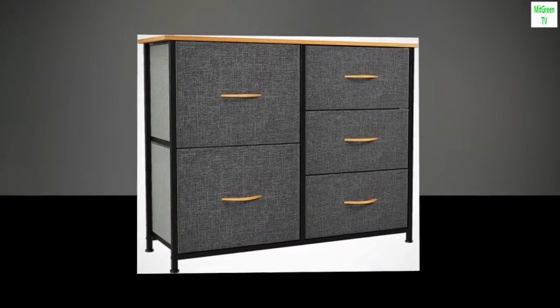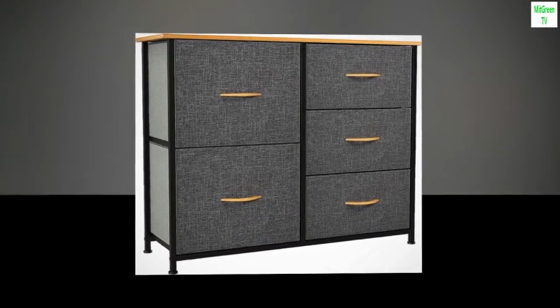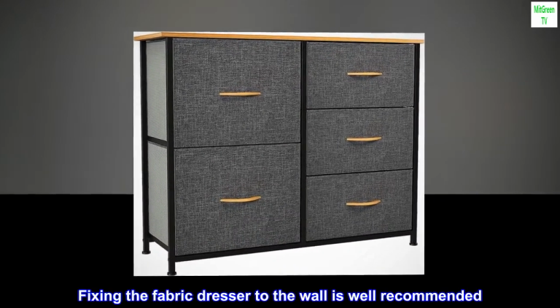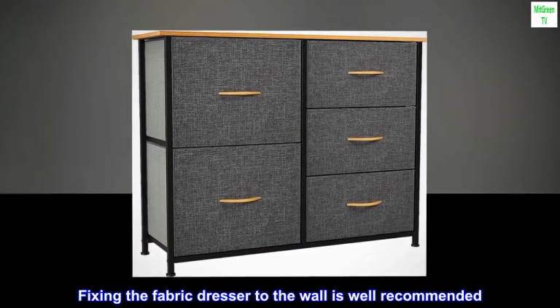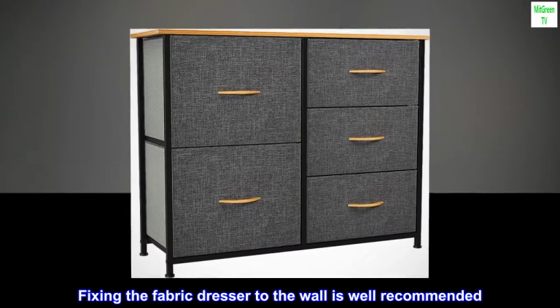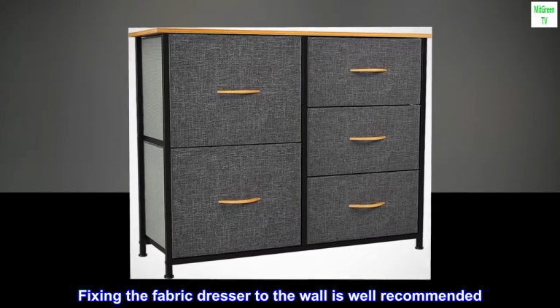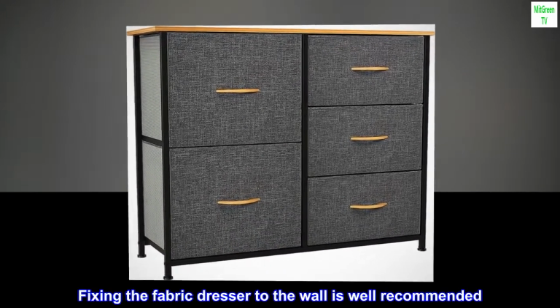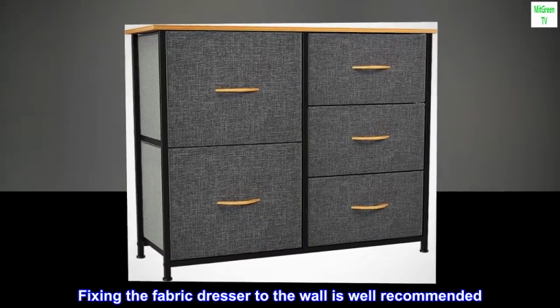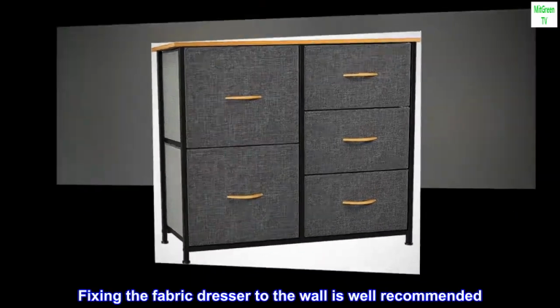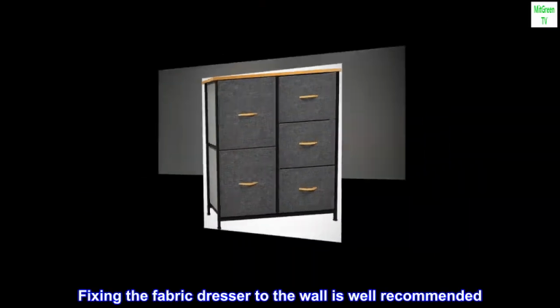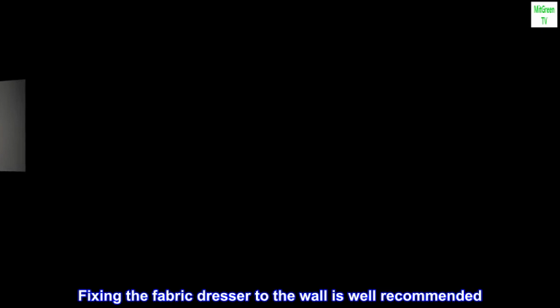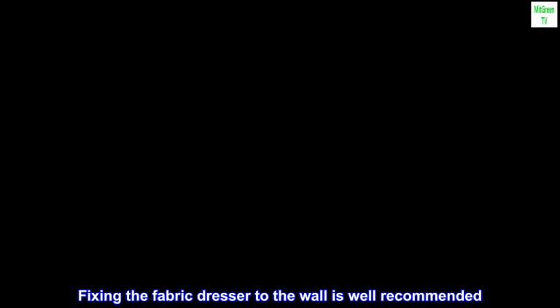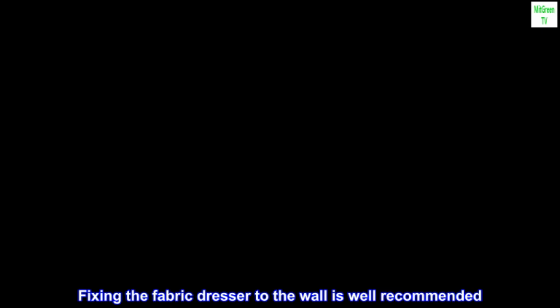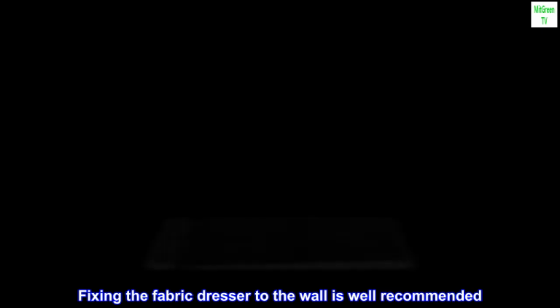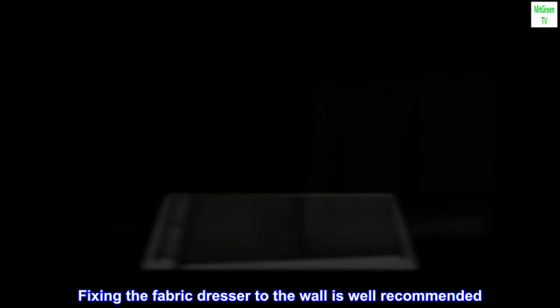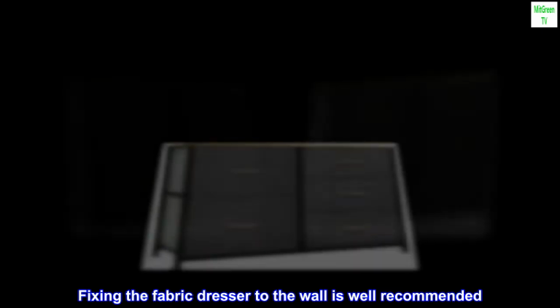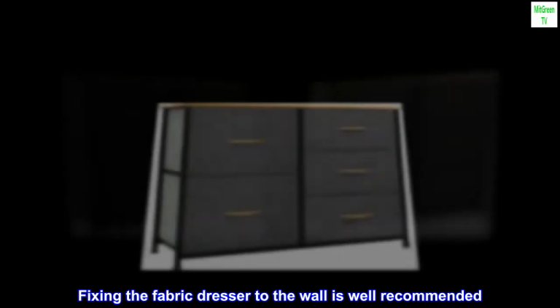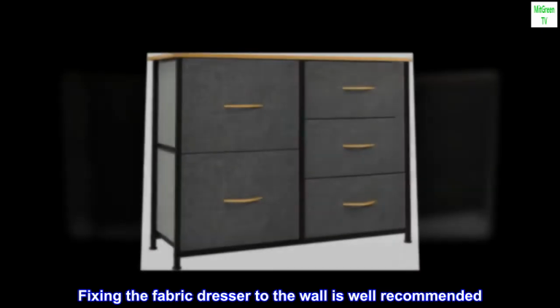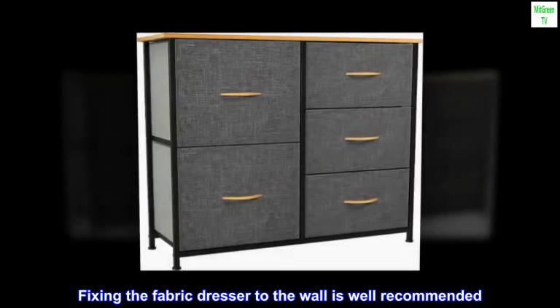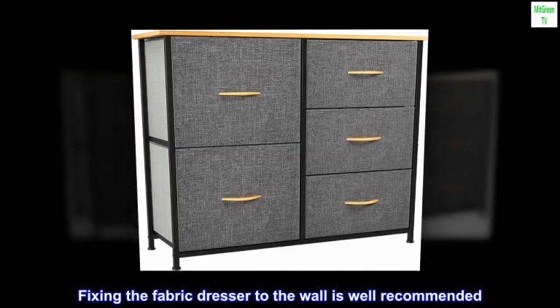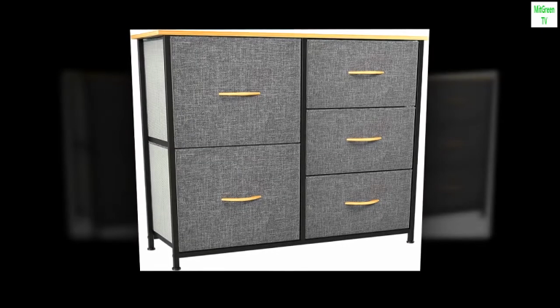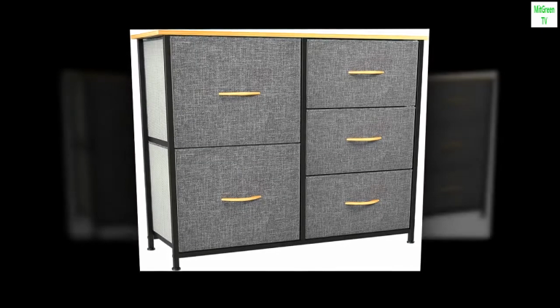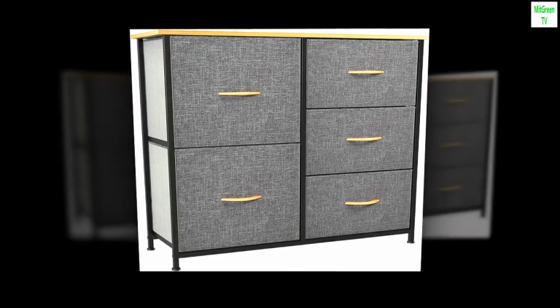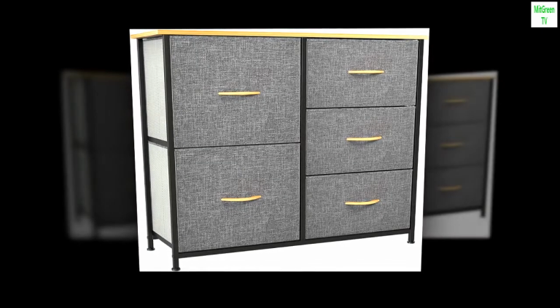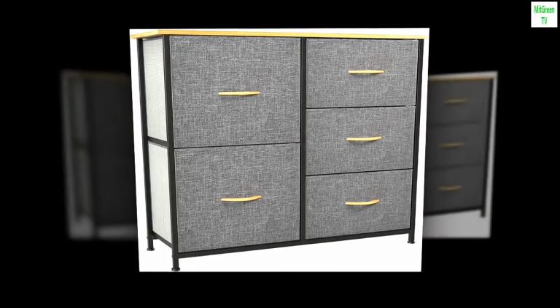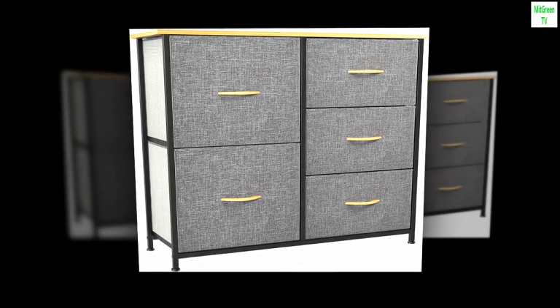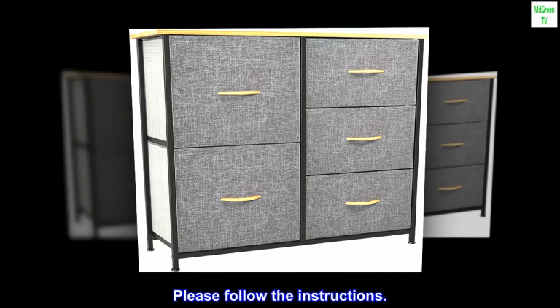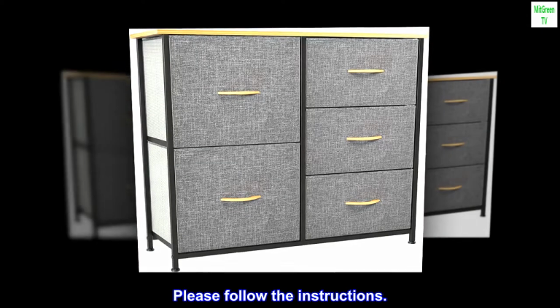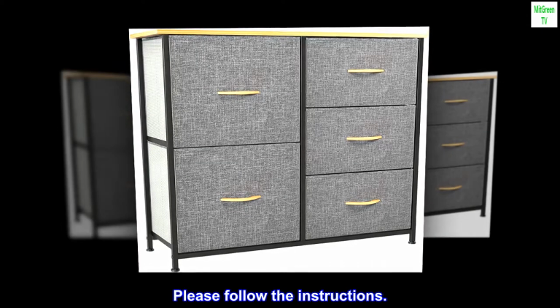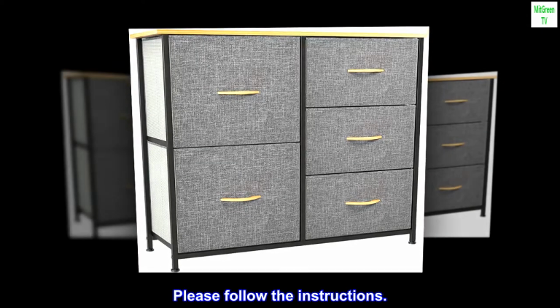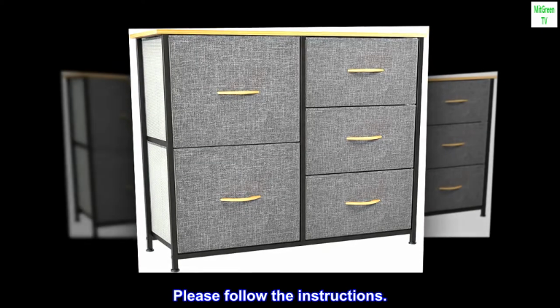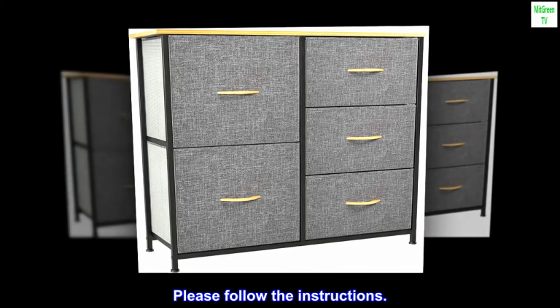Fixing the fabric dresser to the wall is strongly recommended. Please follow the instructions.